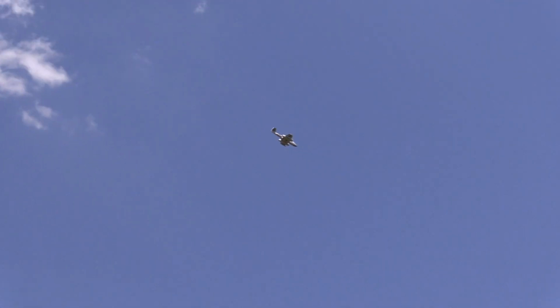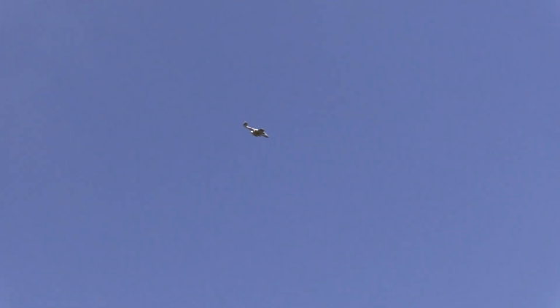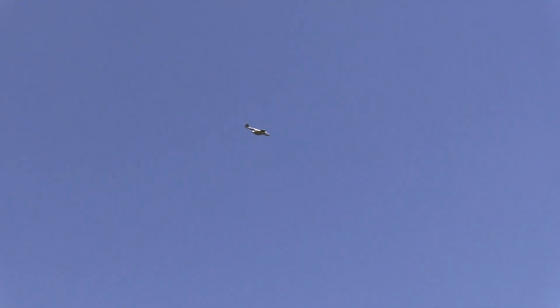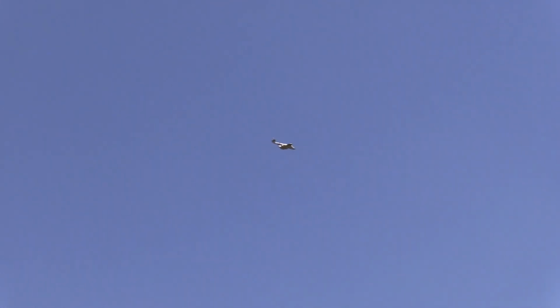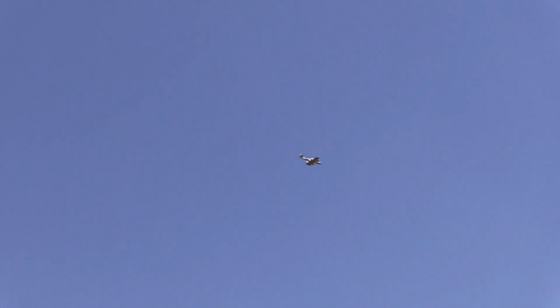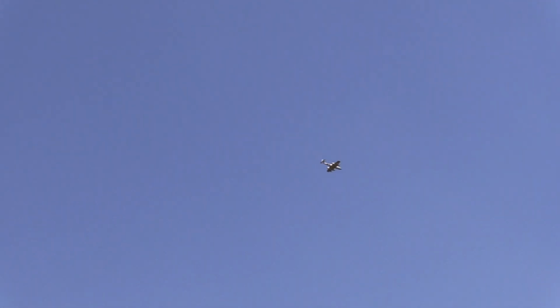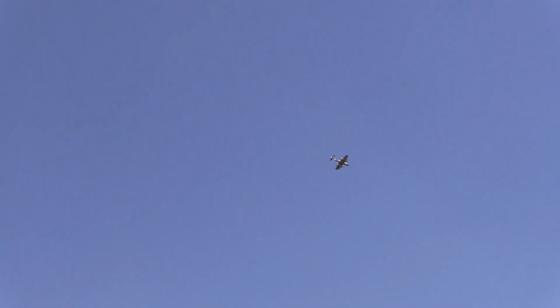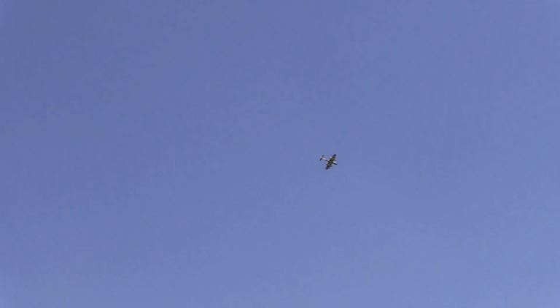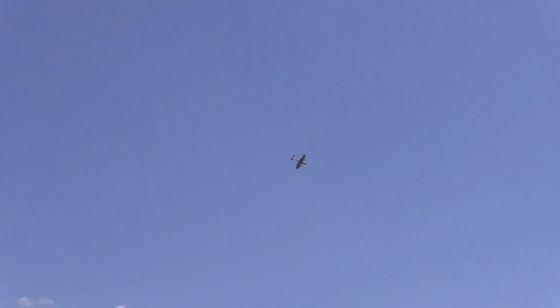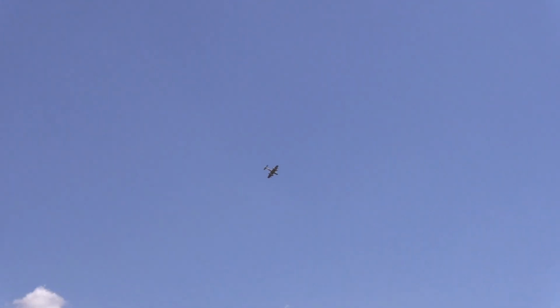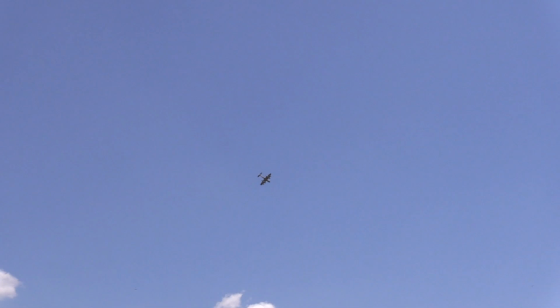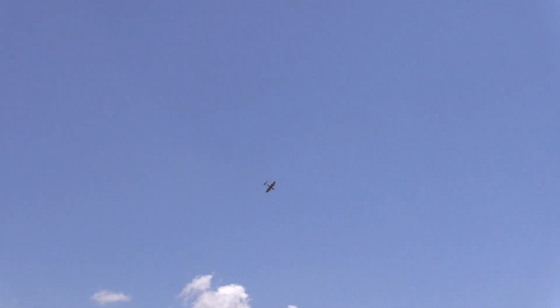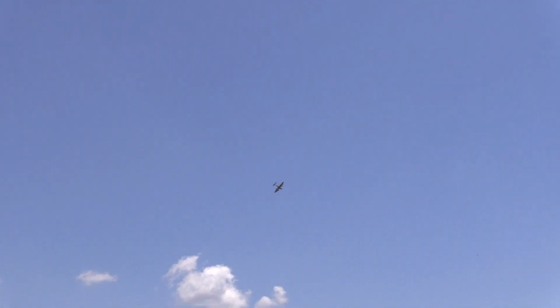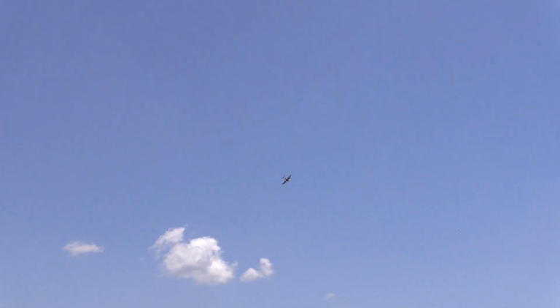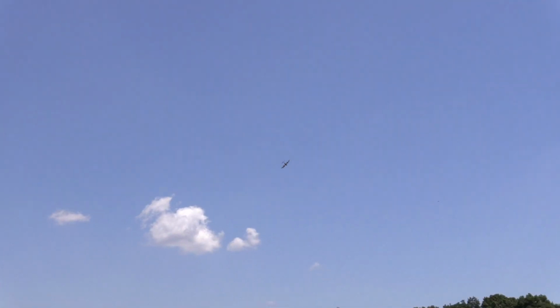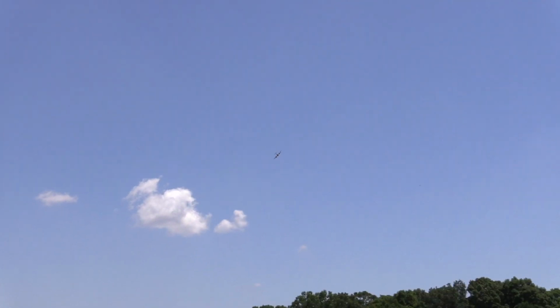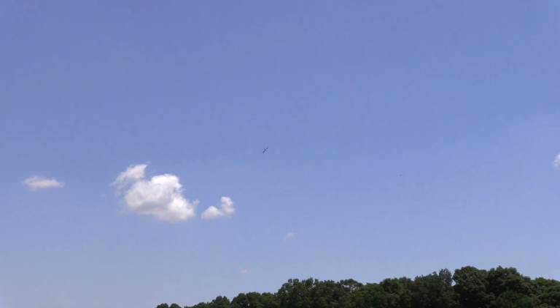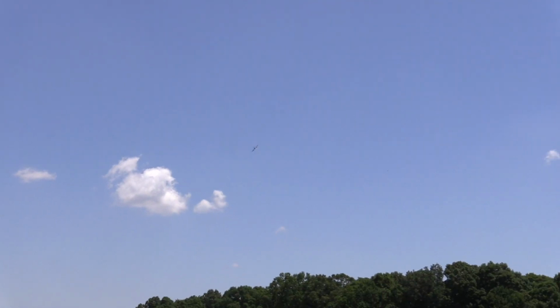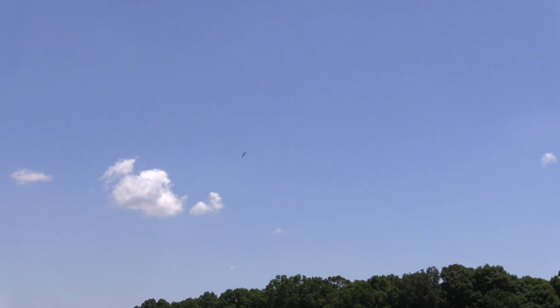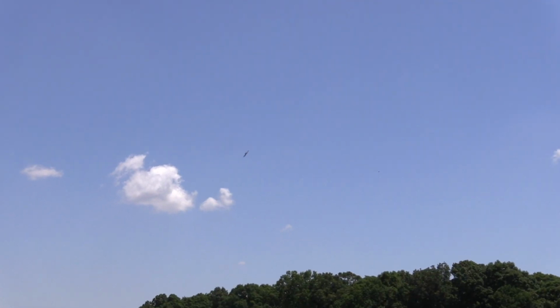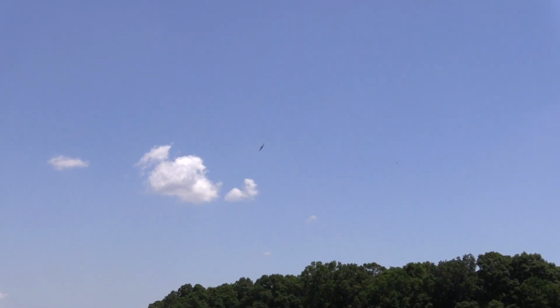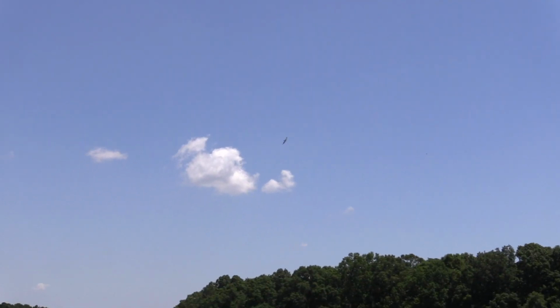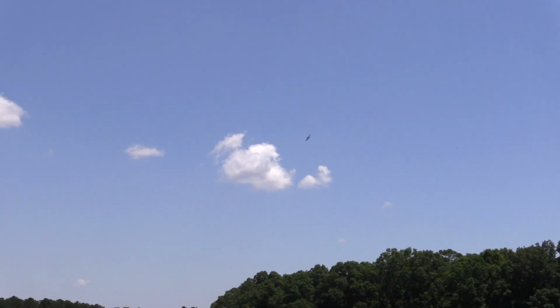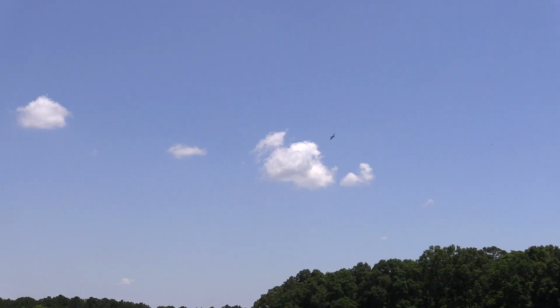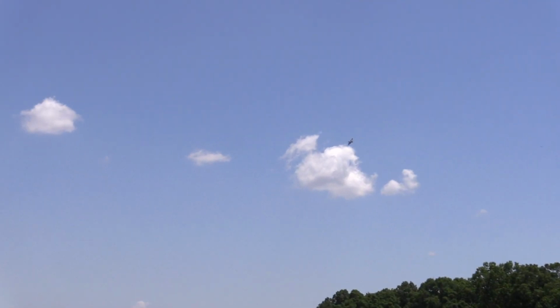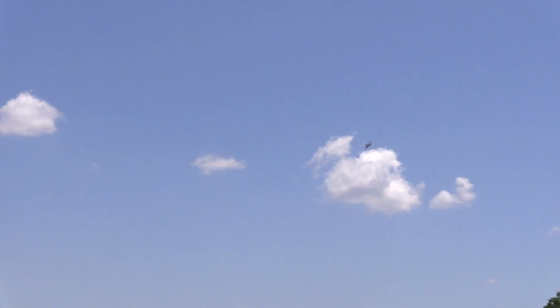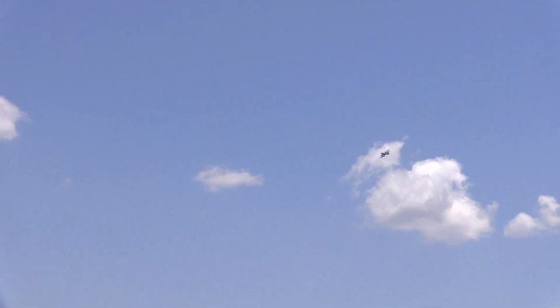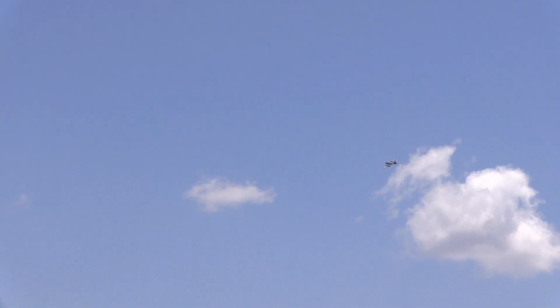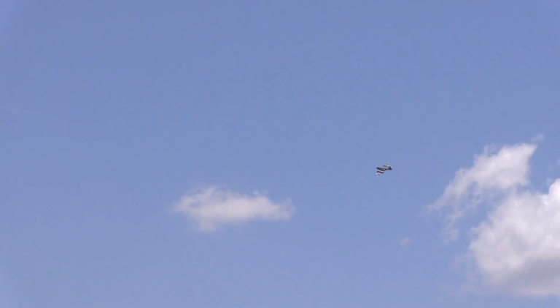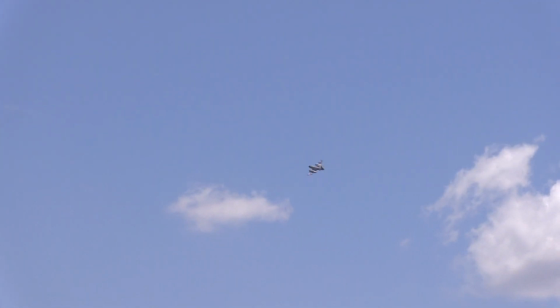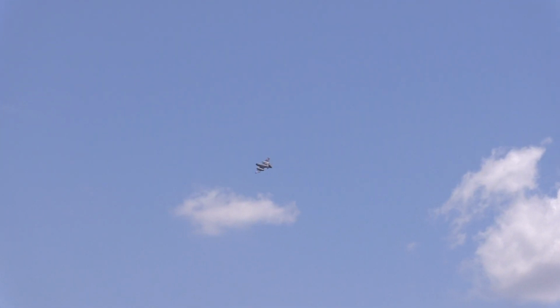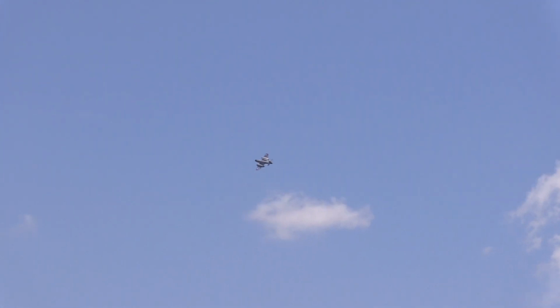Nice! Maiden flight here everybody, maiden flight! Okay, we are going to gear down.